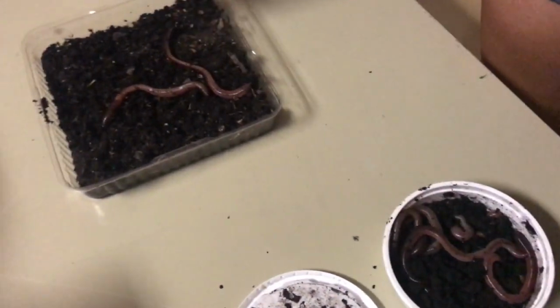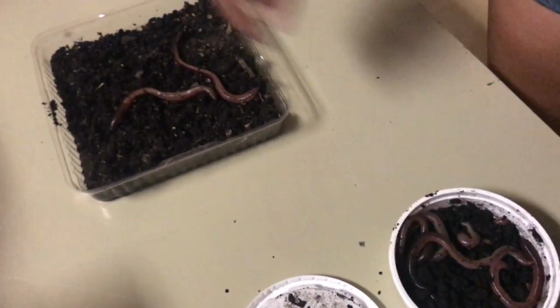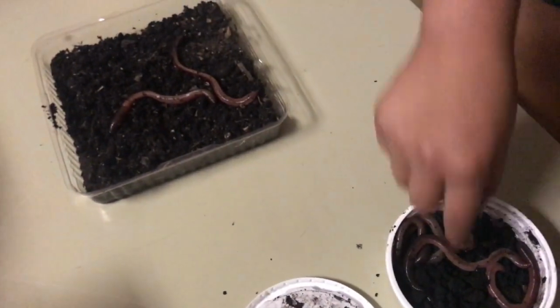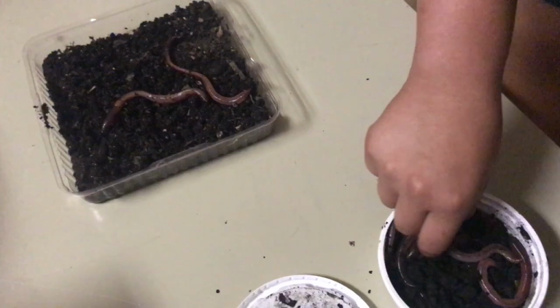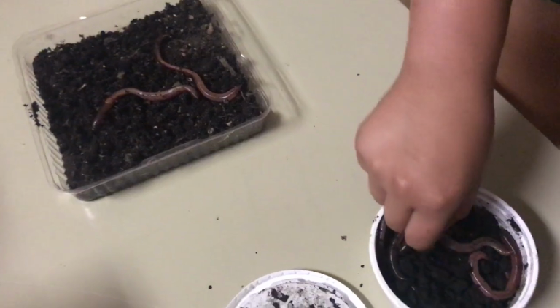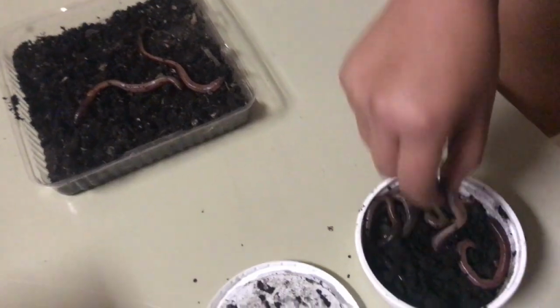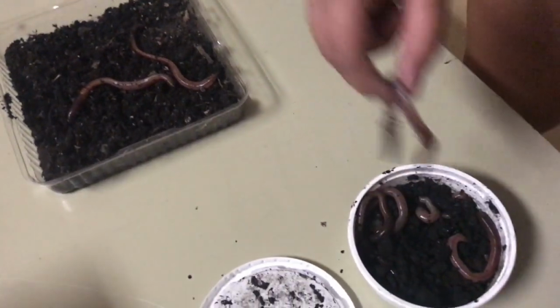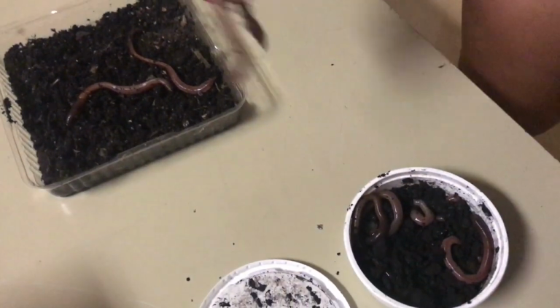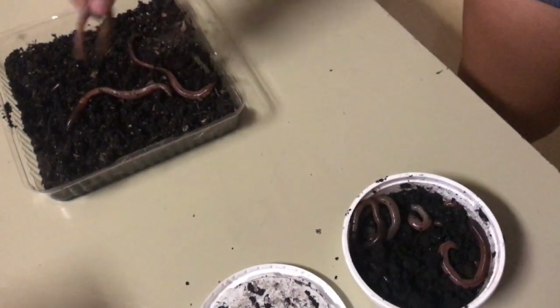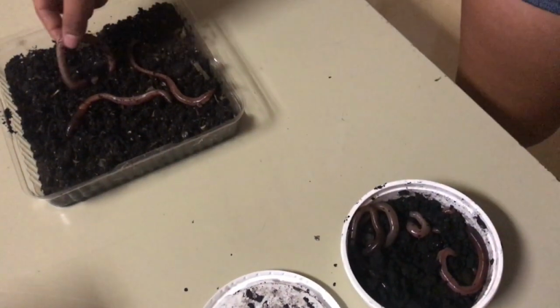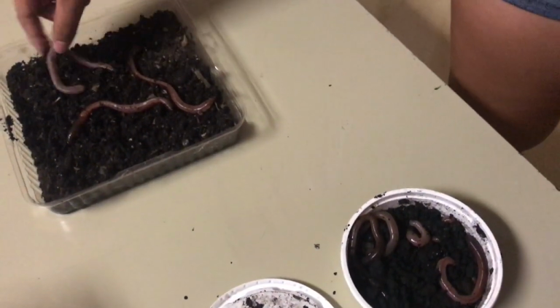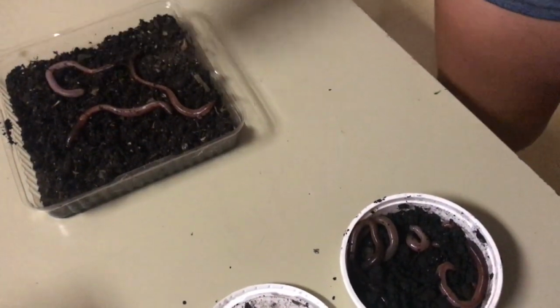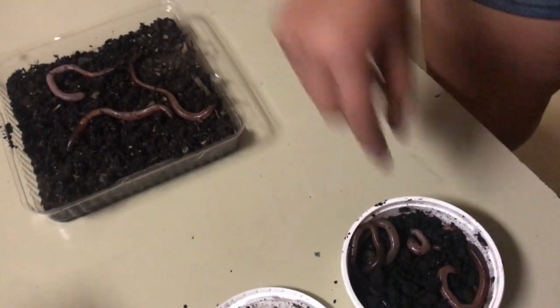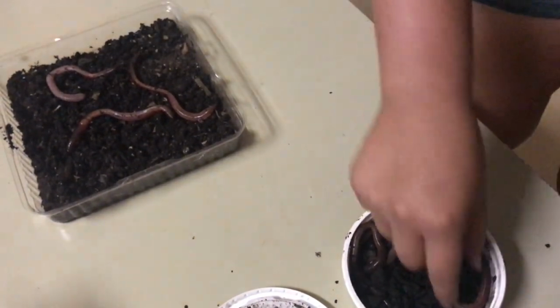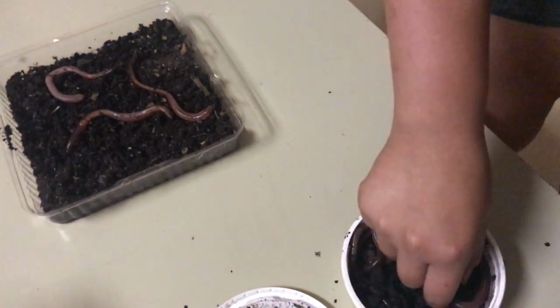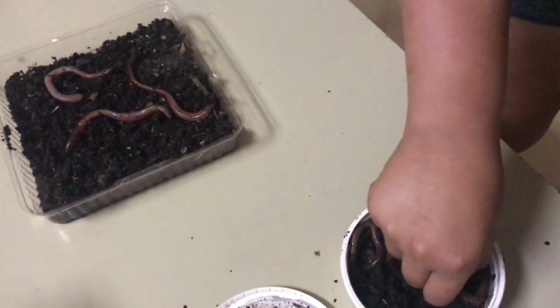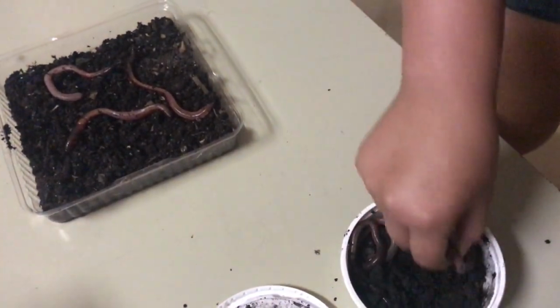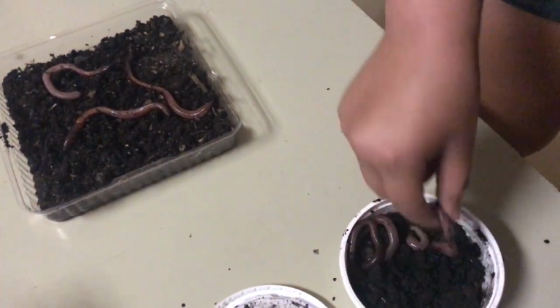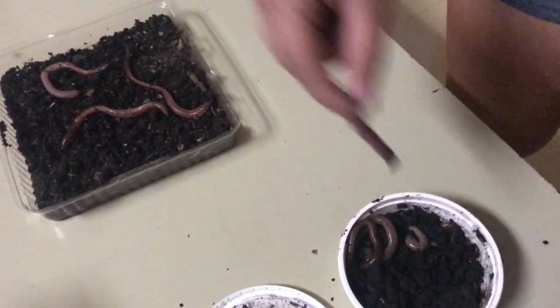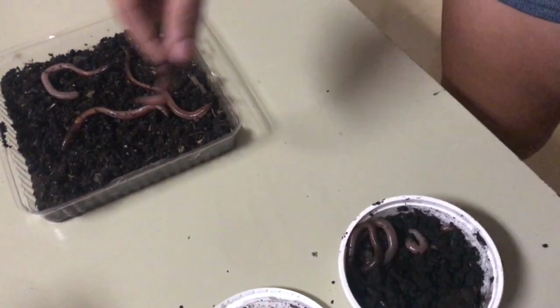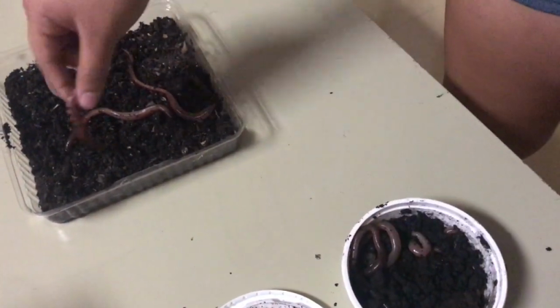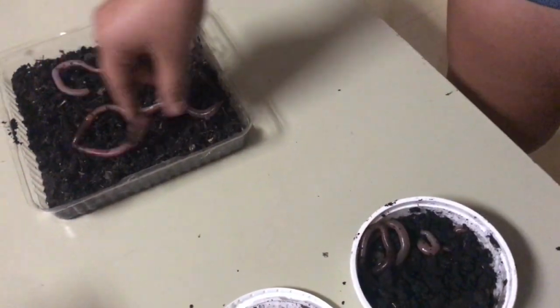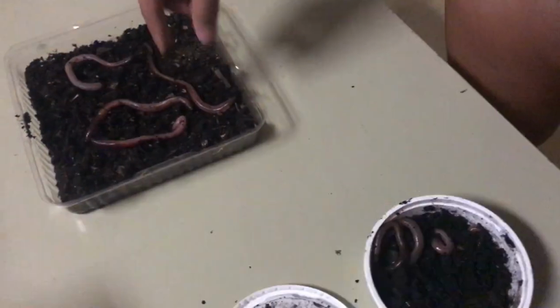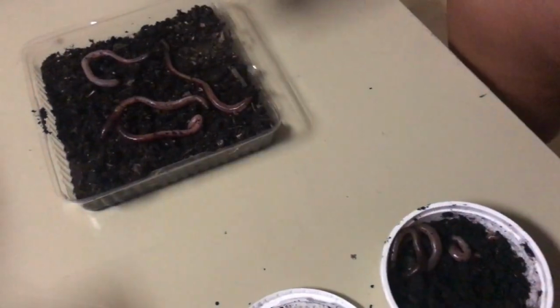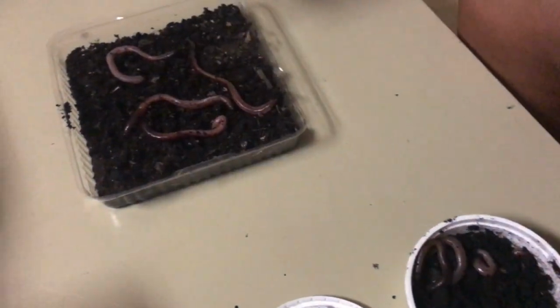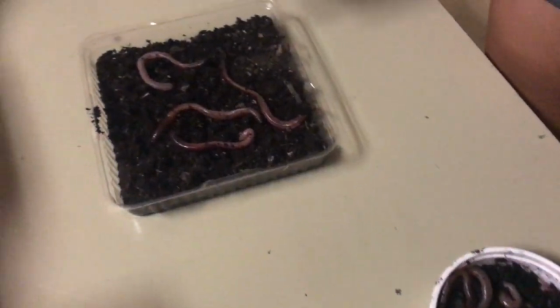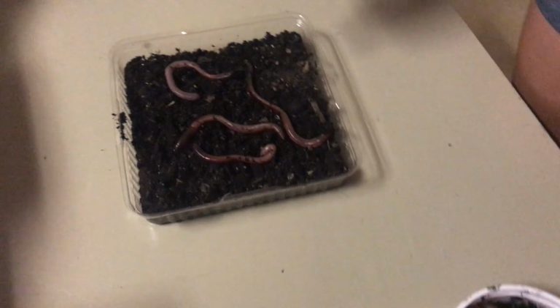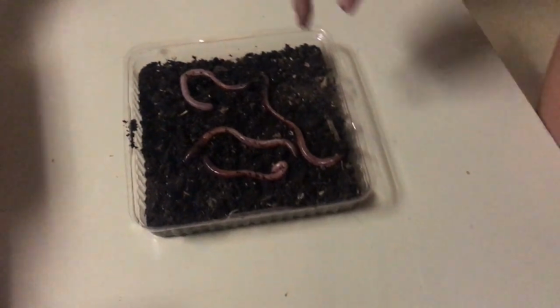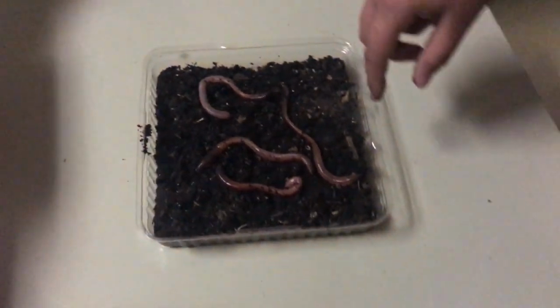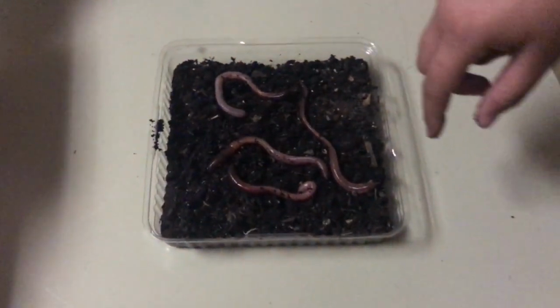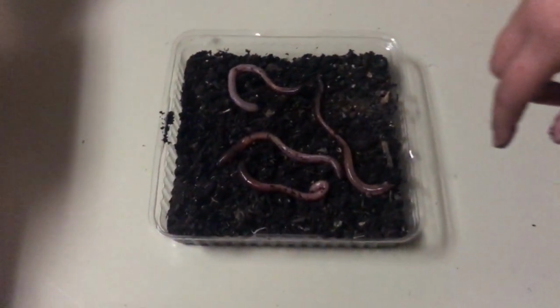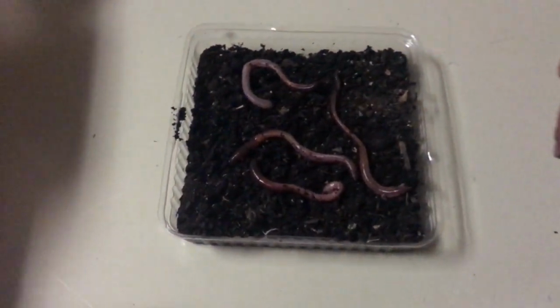For this lab, we will need a lamp, soil, a dissecting tray, a towel to cover half of the tray, and four earthworms.